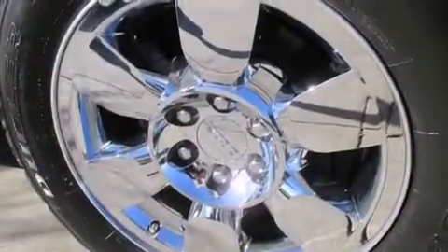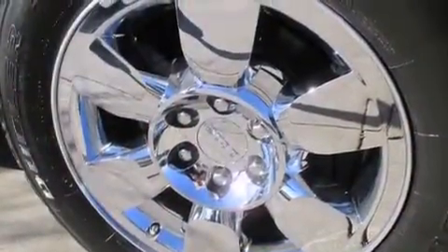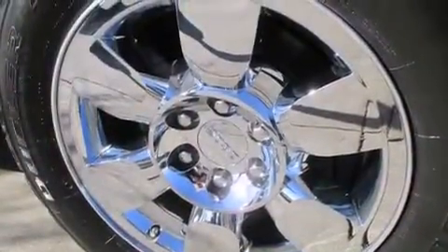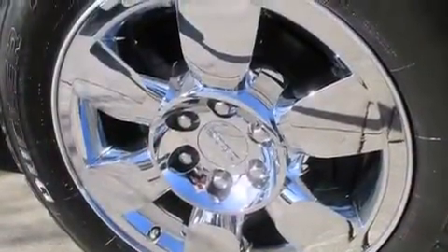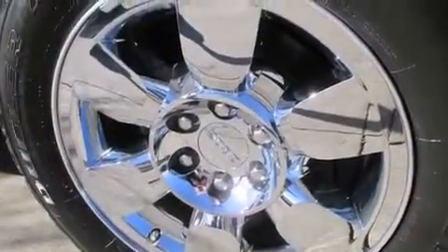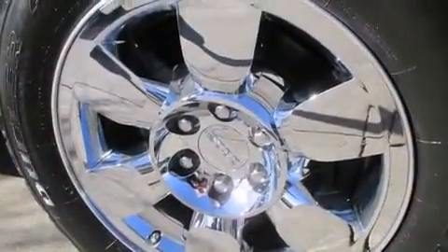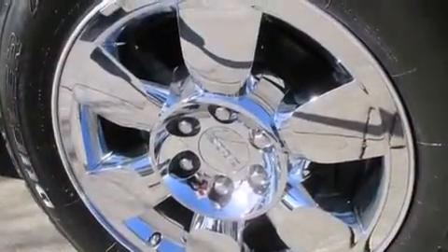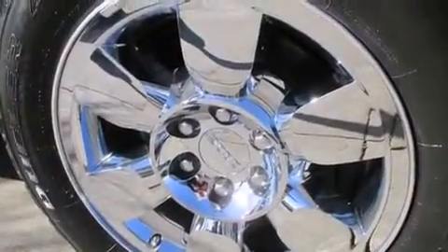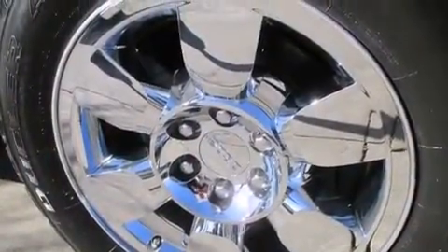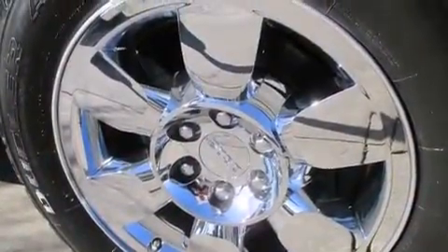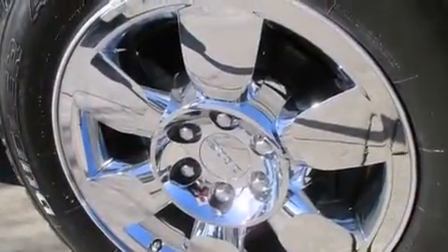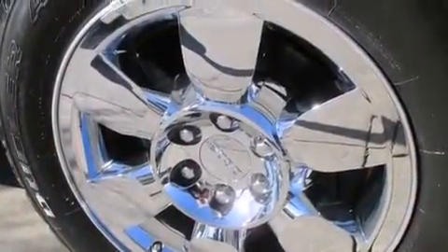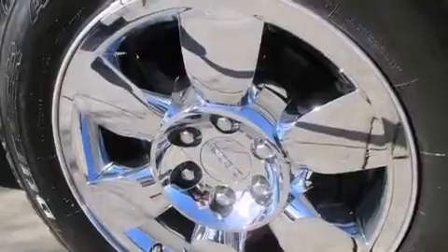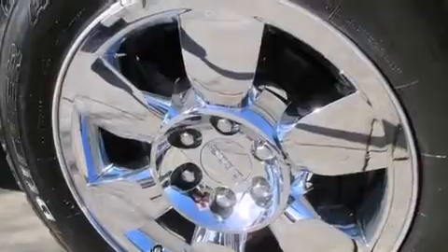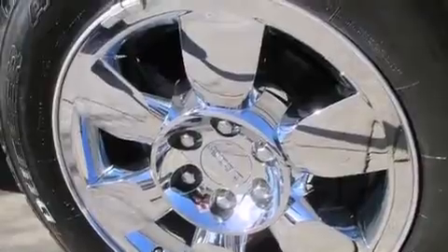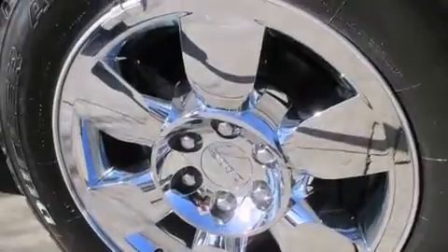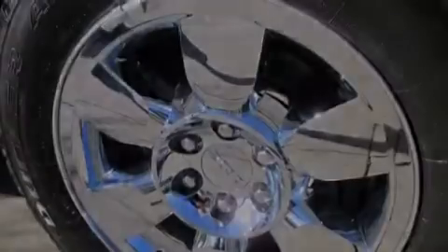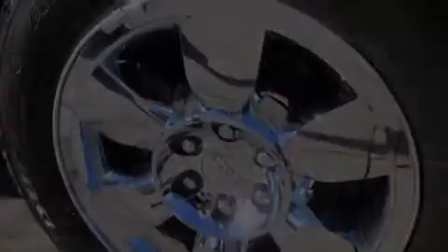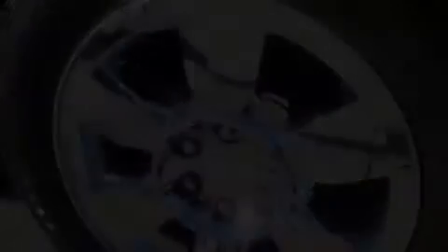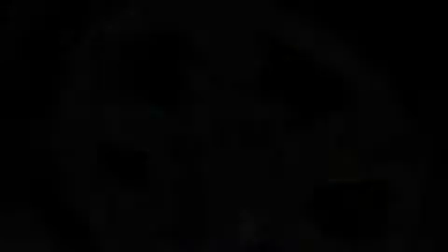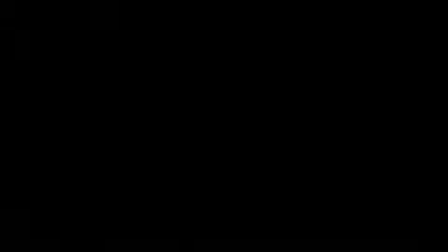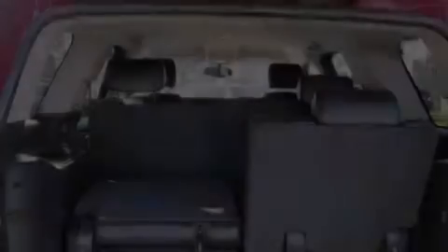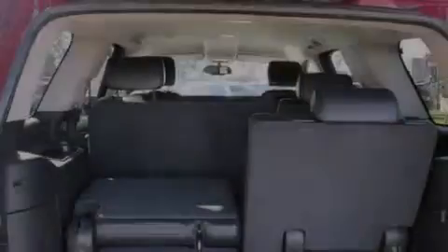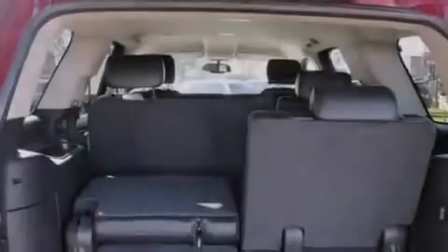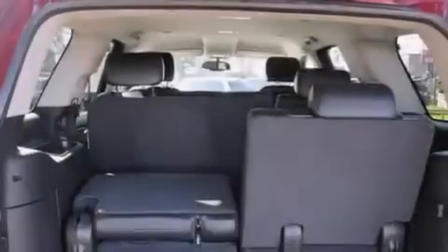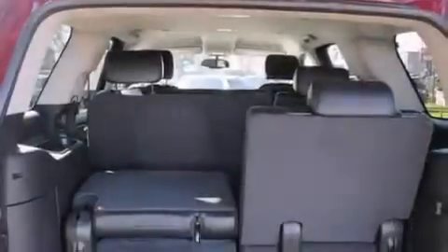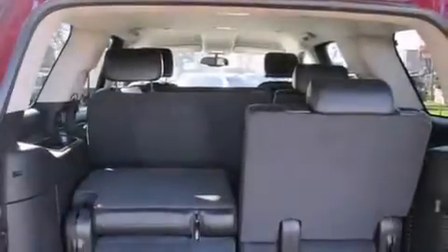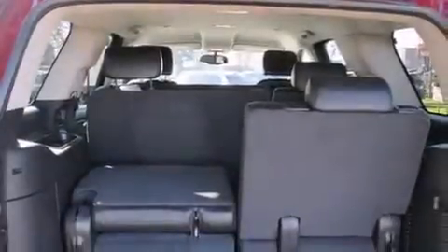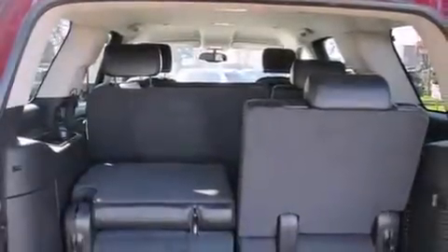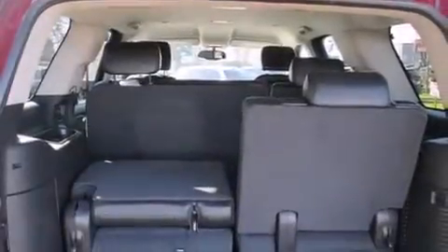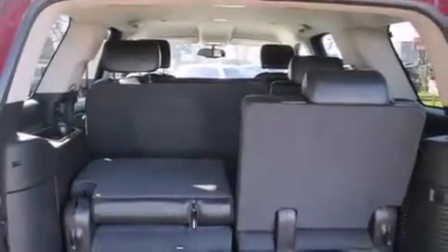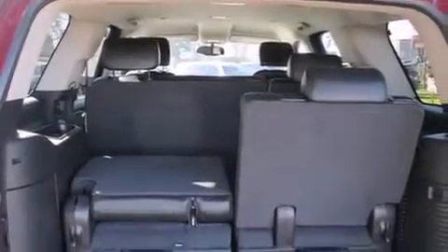Also included are a rear window defroster, a security system, an anti-lock braking system, a keyless entry system, and a power driver seat.